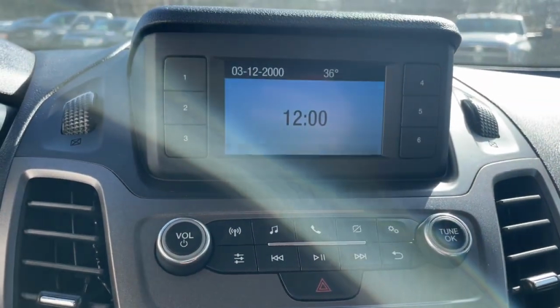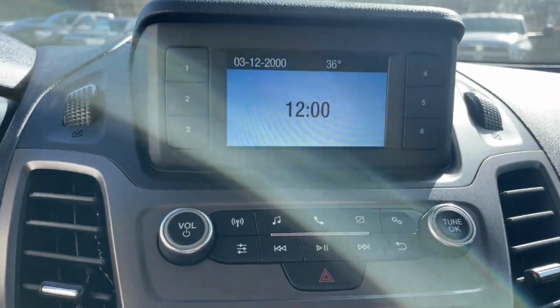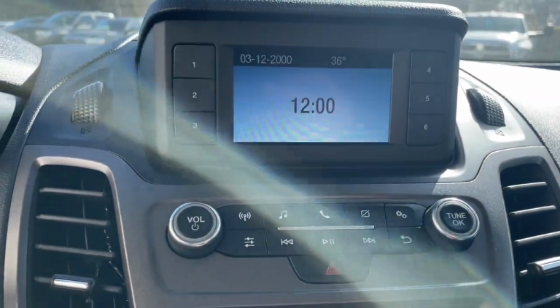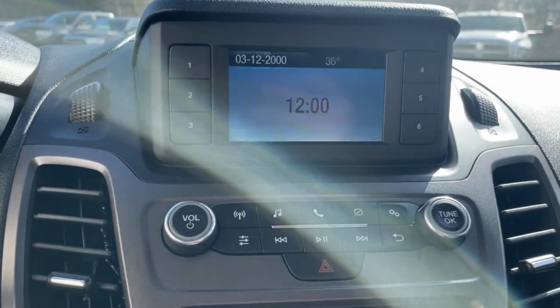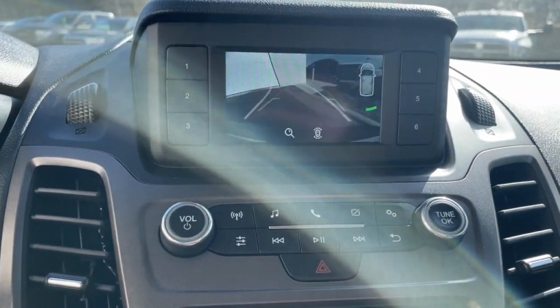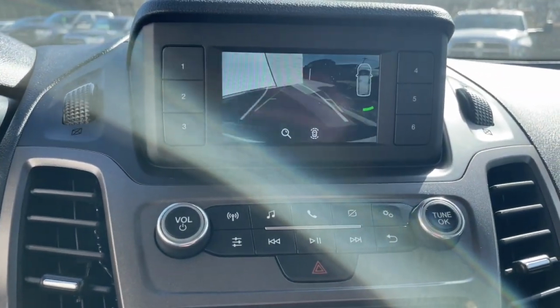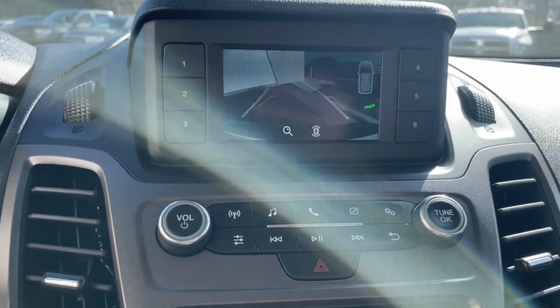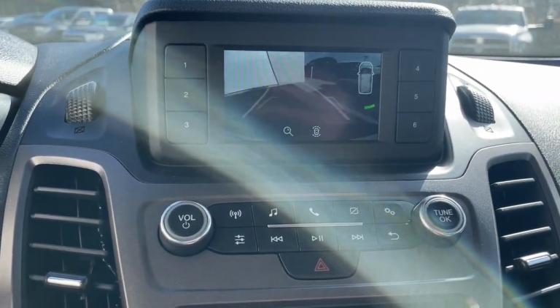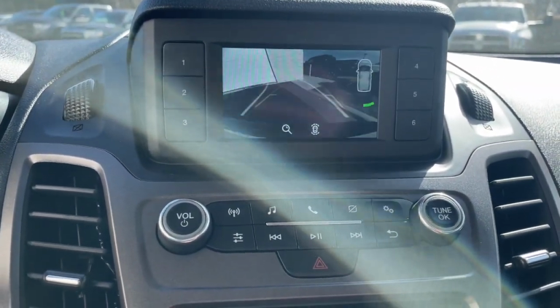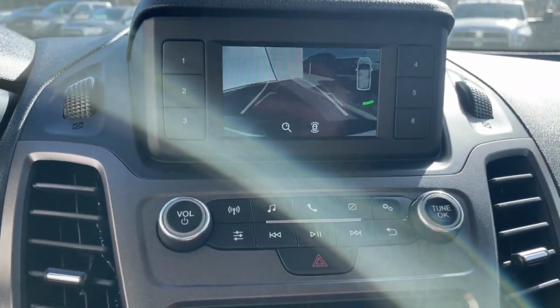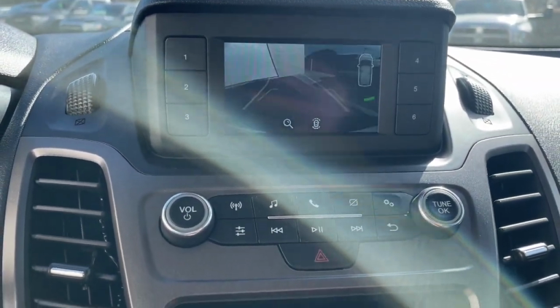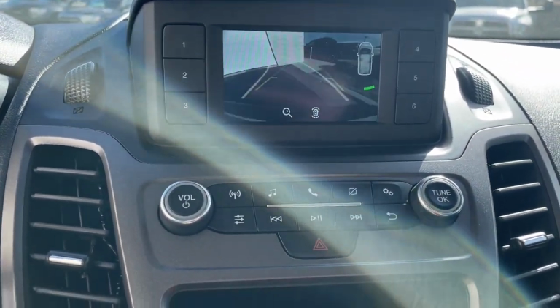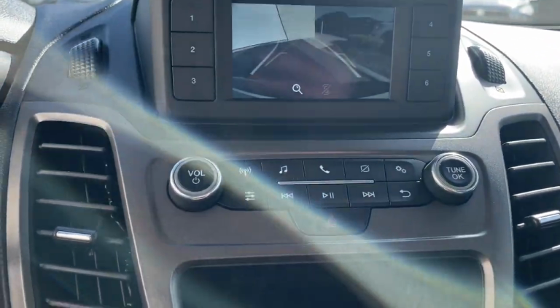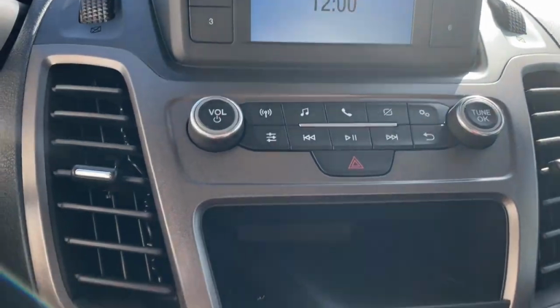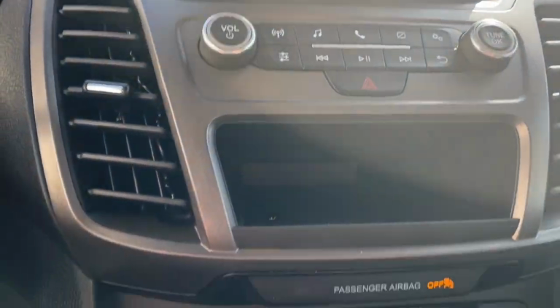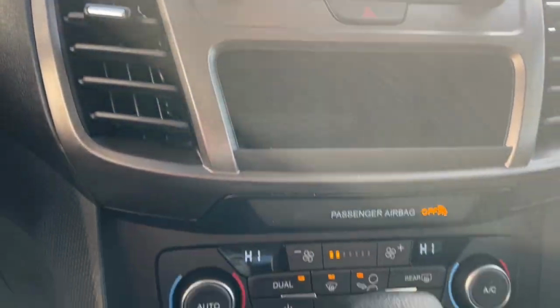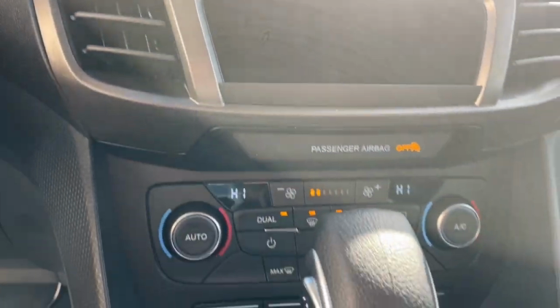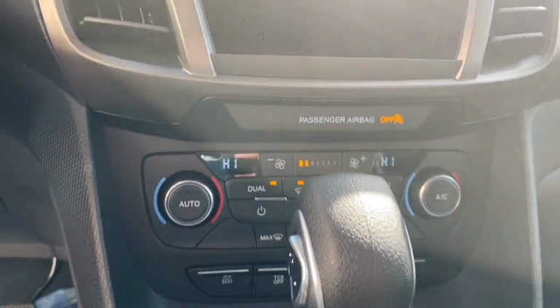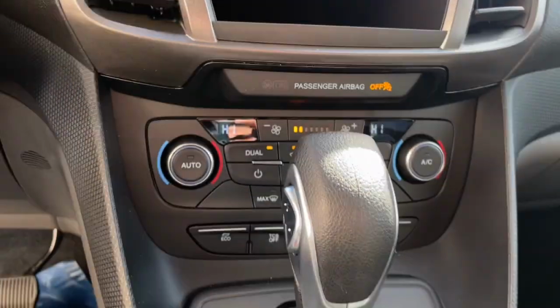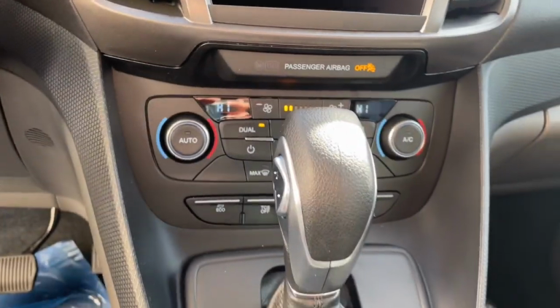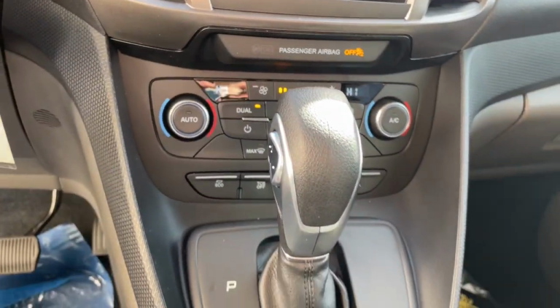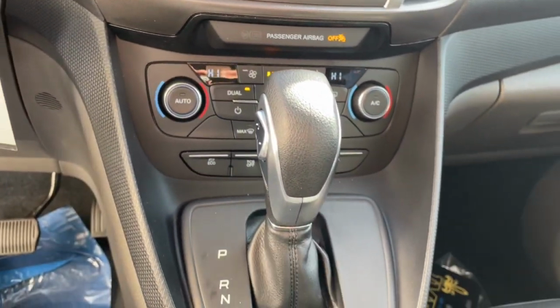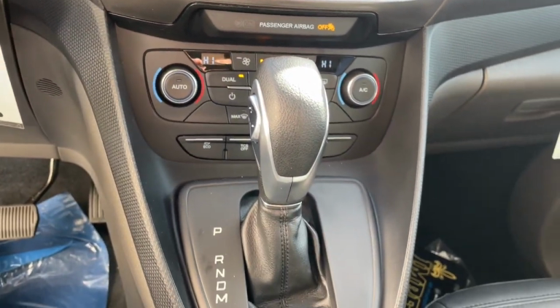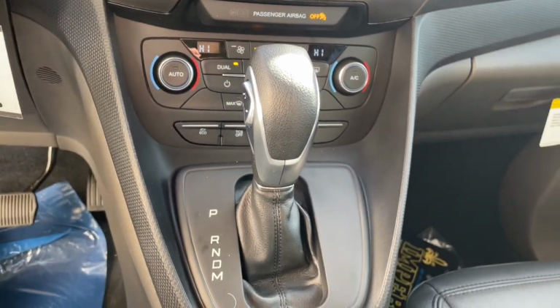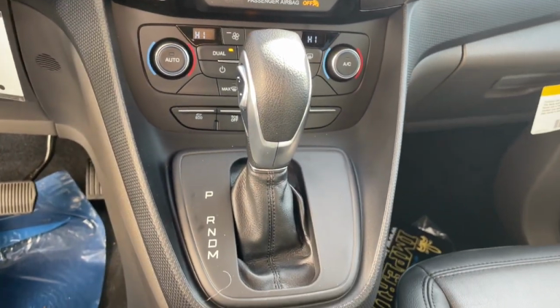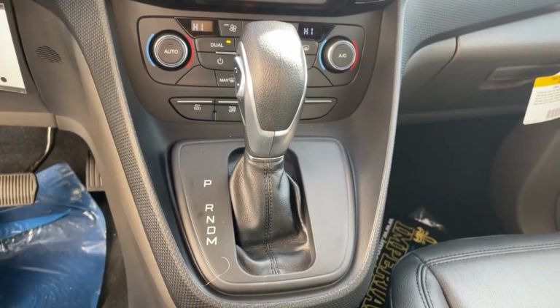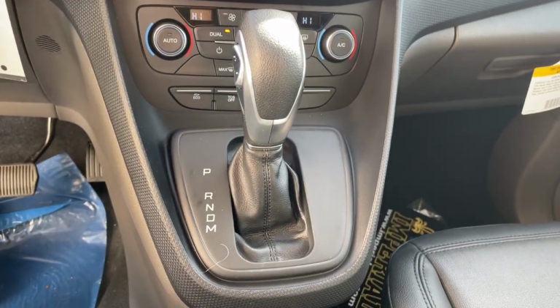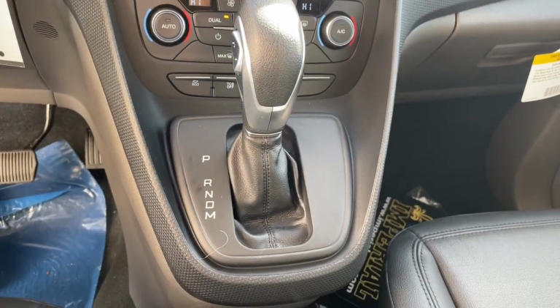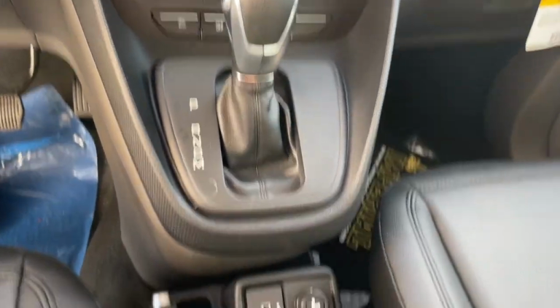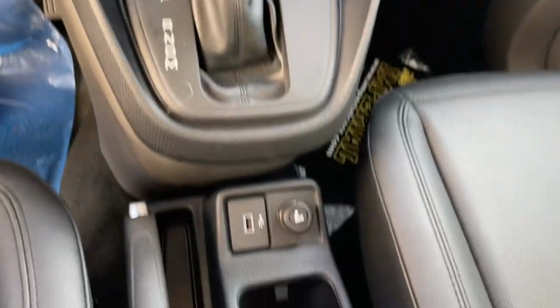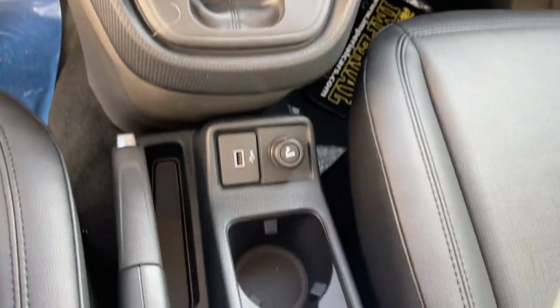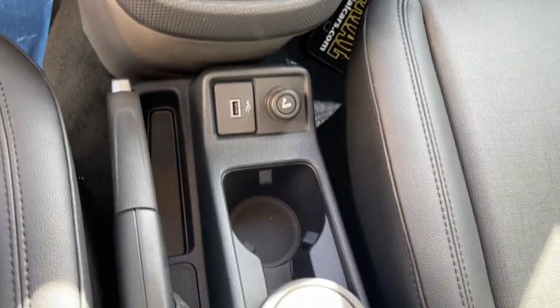Steering wheel audio controls, rain sensing wipers, intermittent wipers, and traction control.